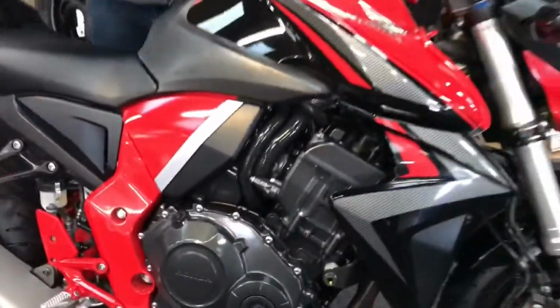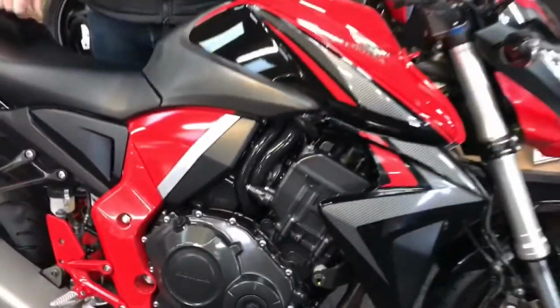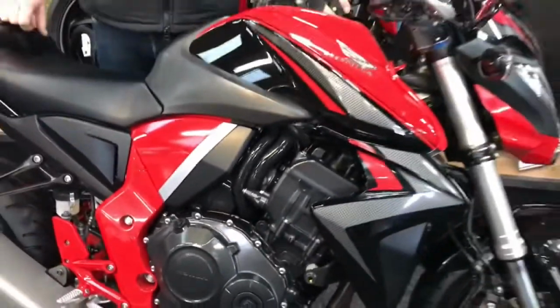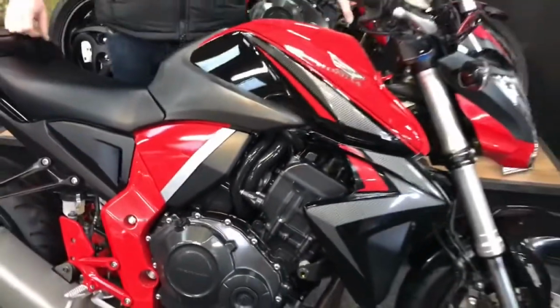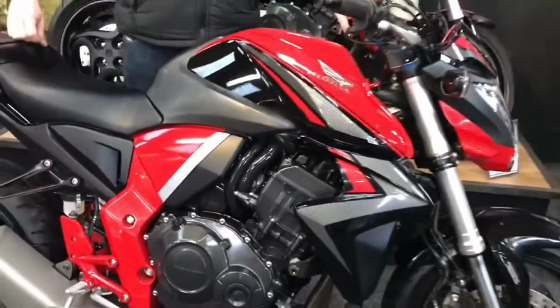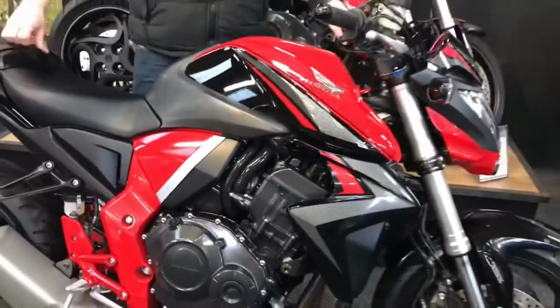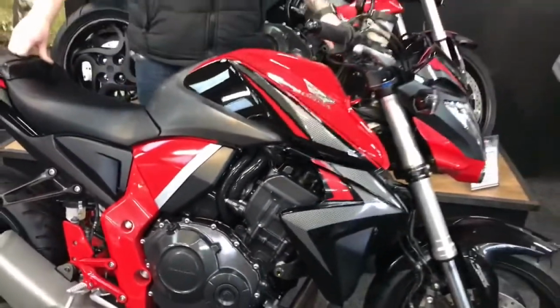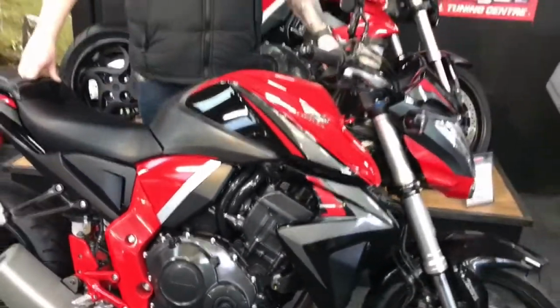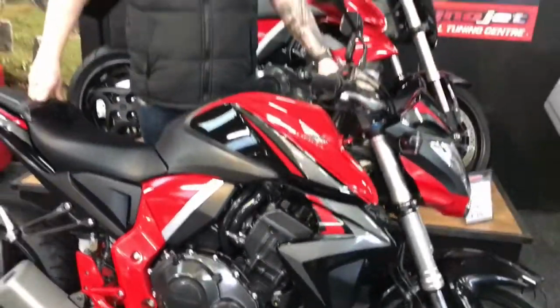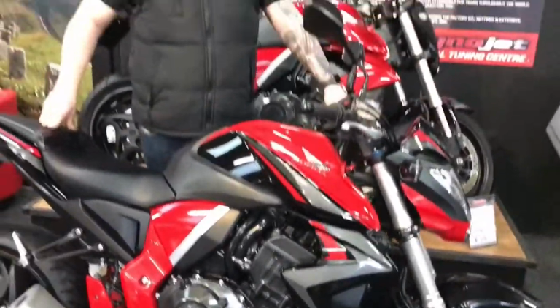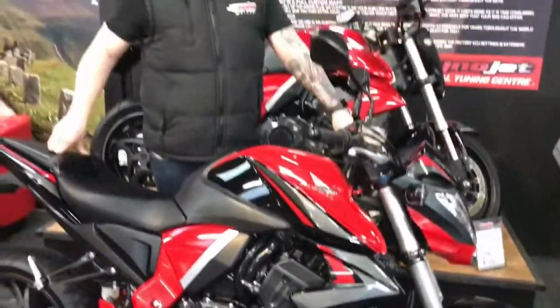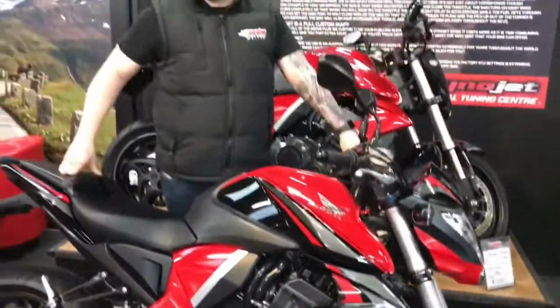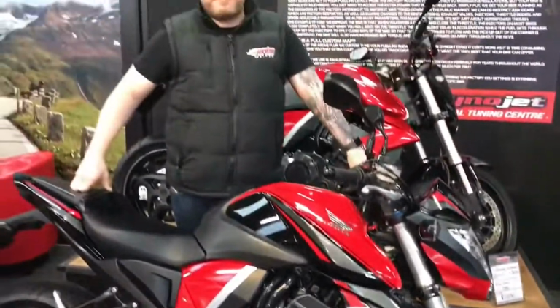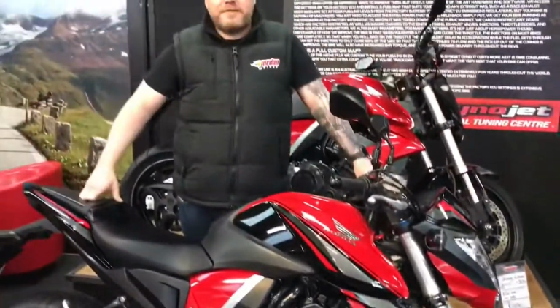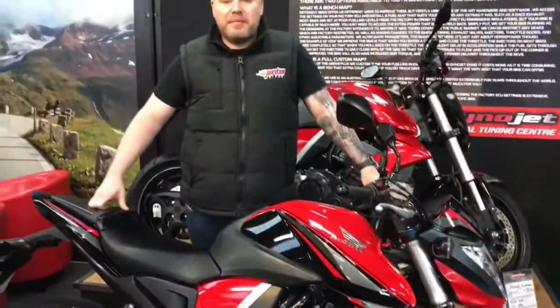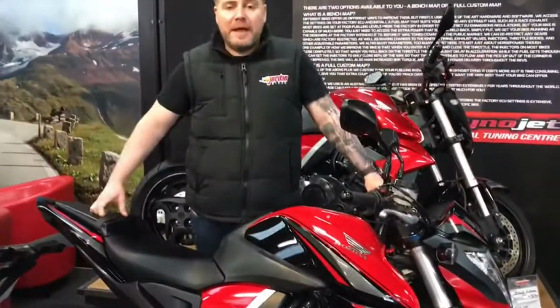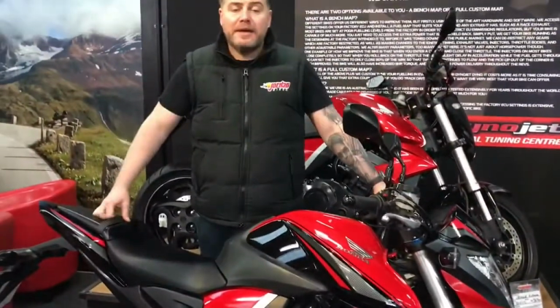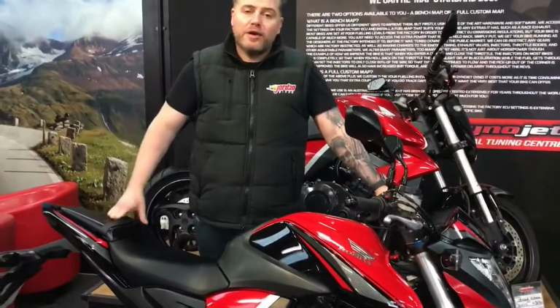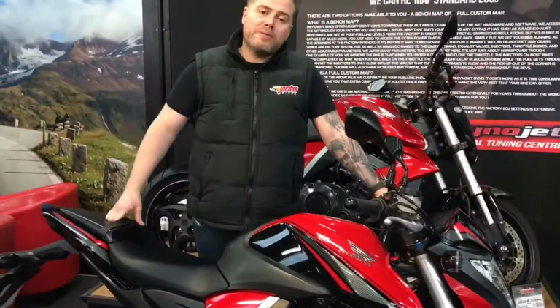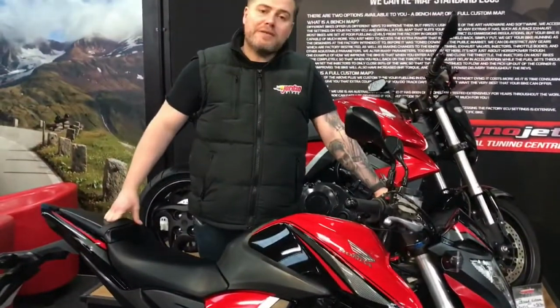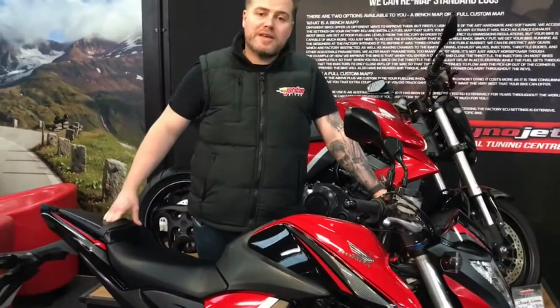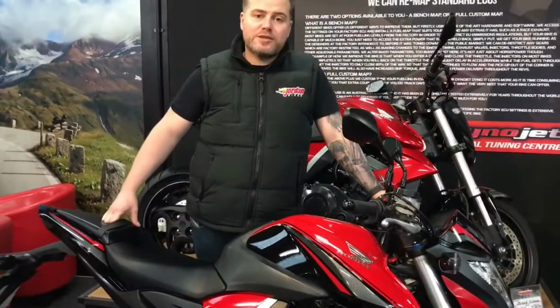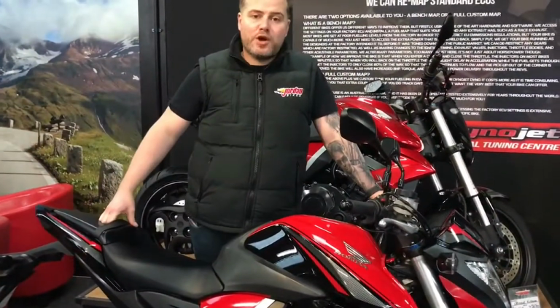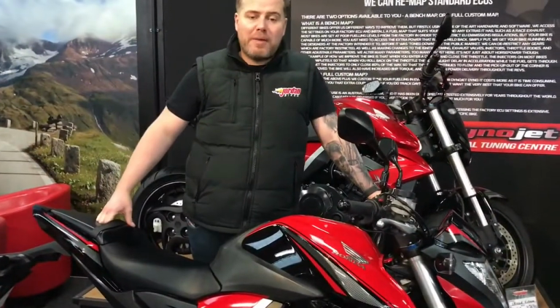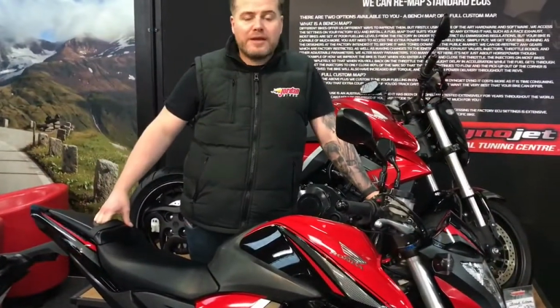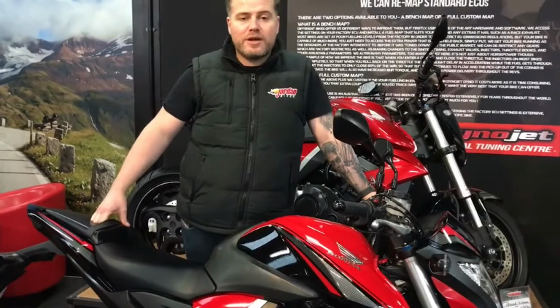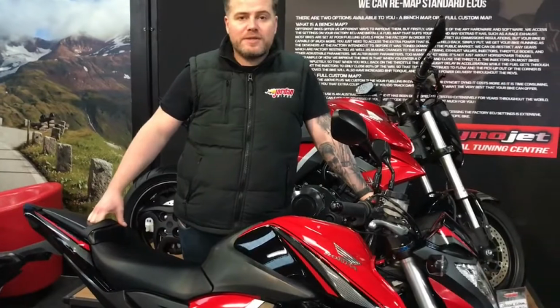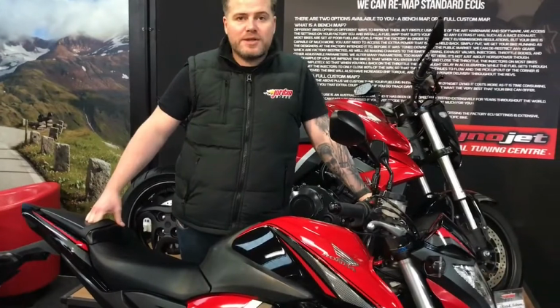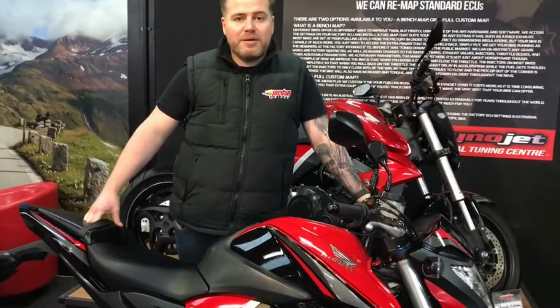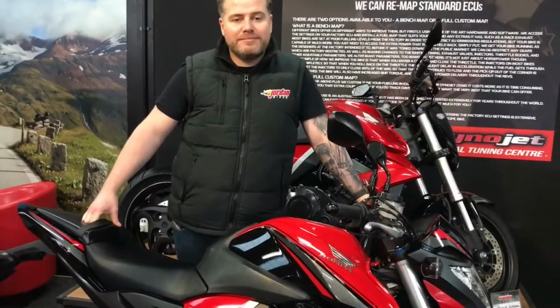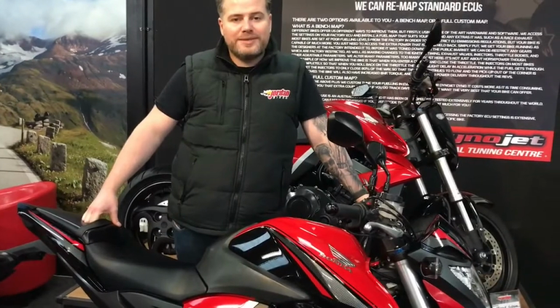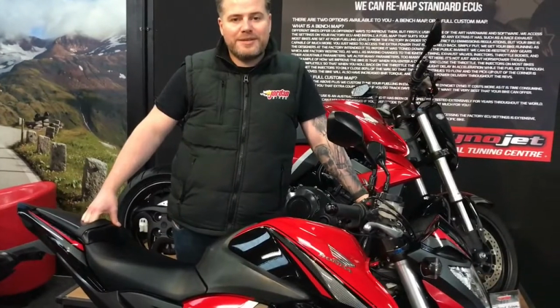Love a bike. 2015 on a 15 plate. Come down and see us at Jordan Bikes or give us a shout. Cheers.